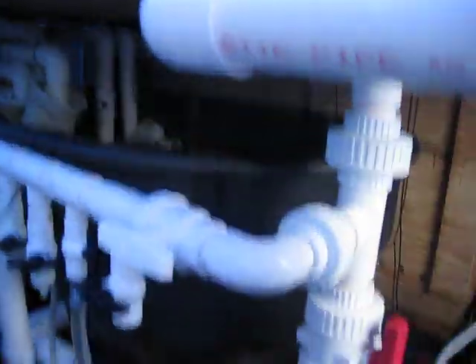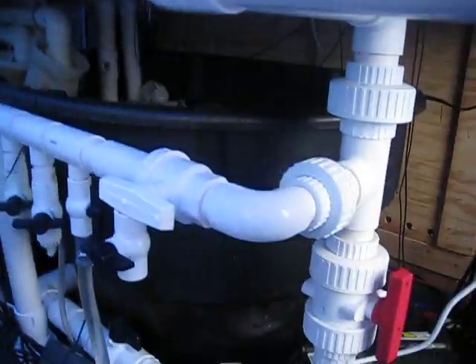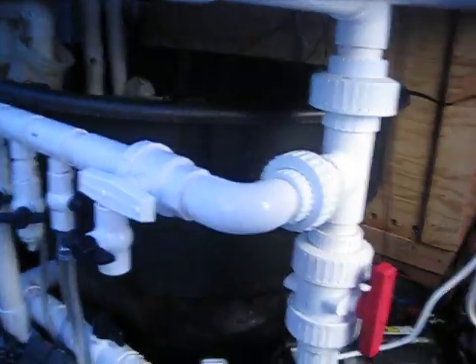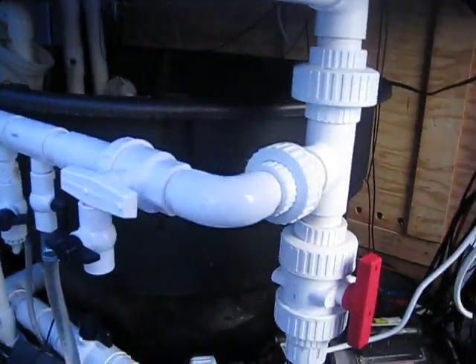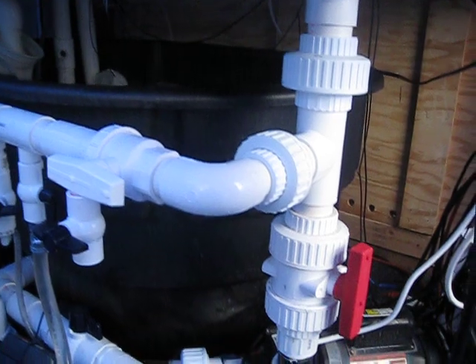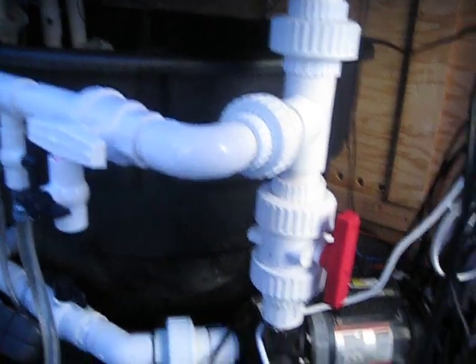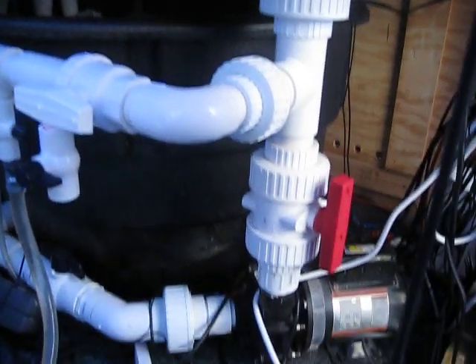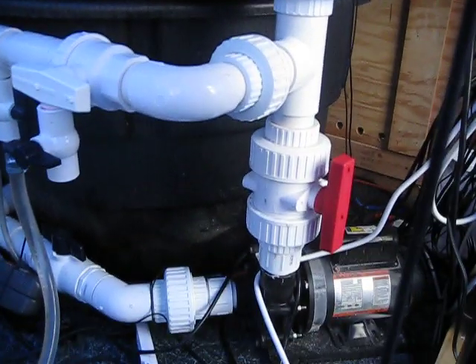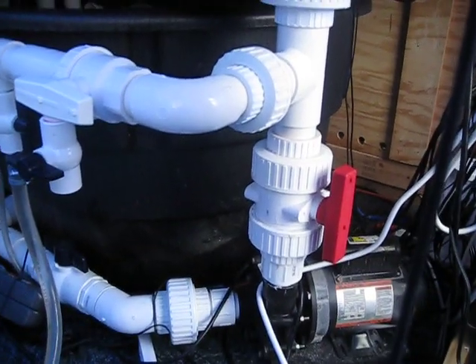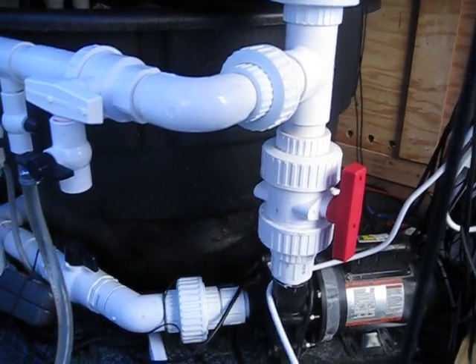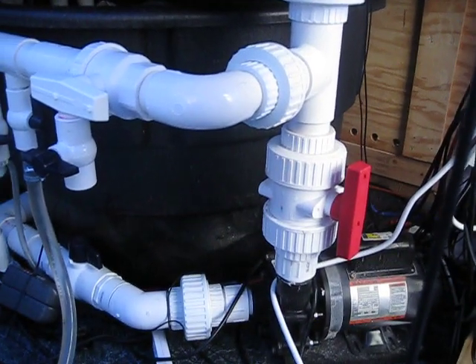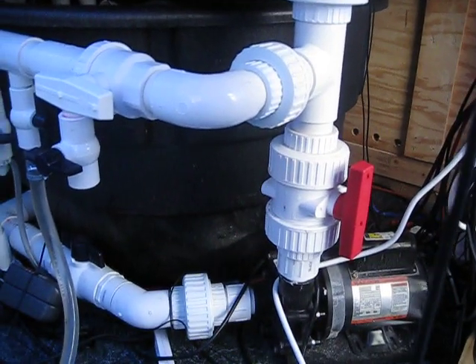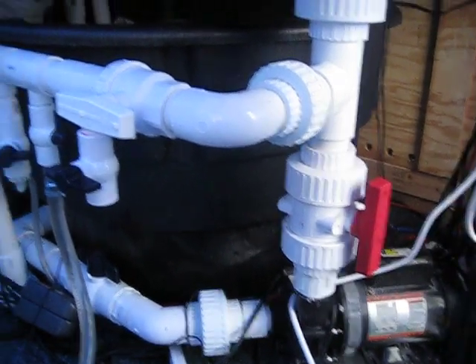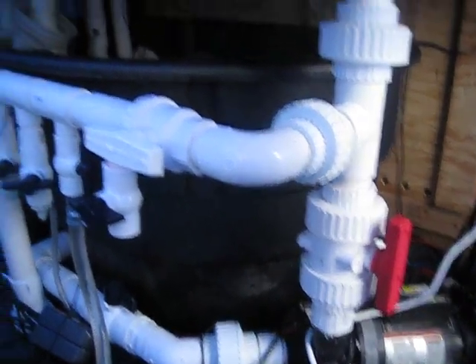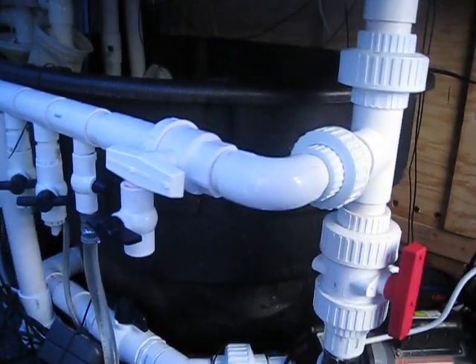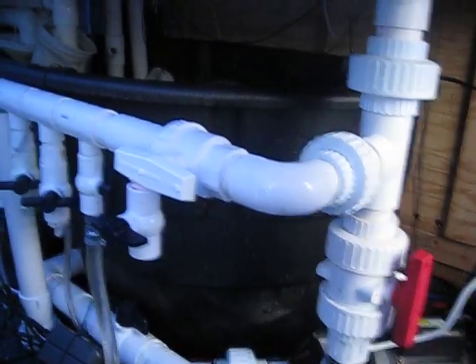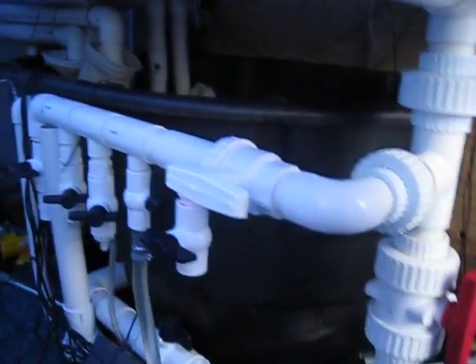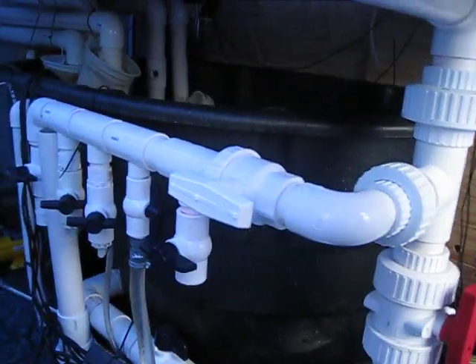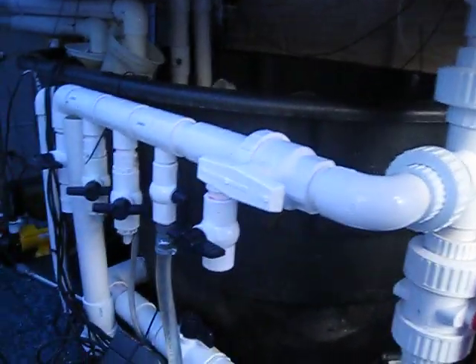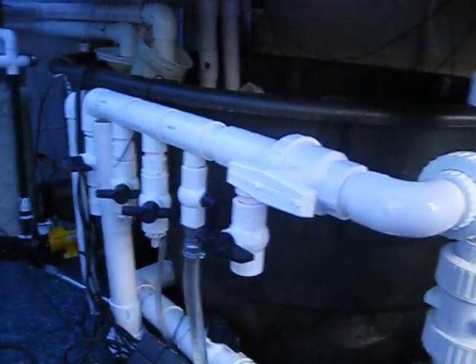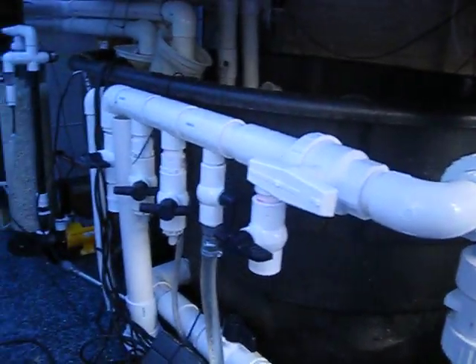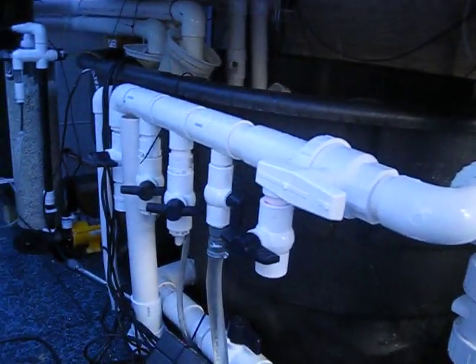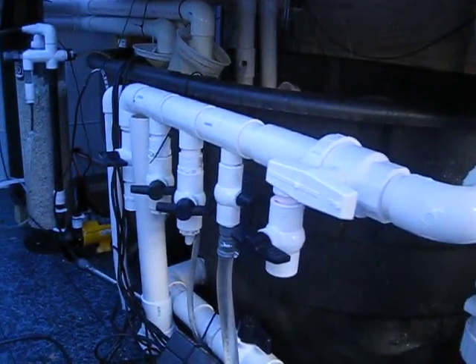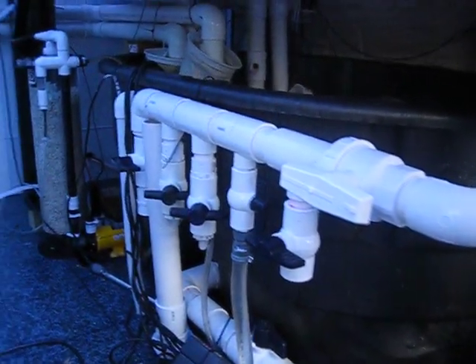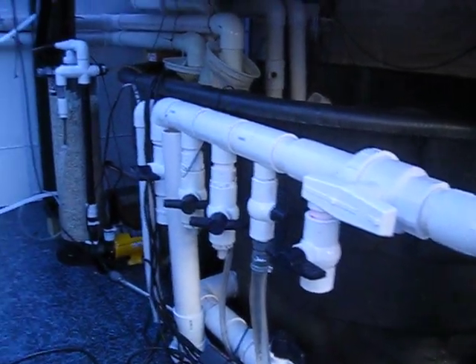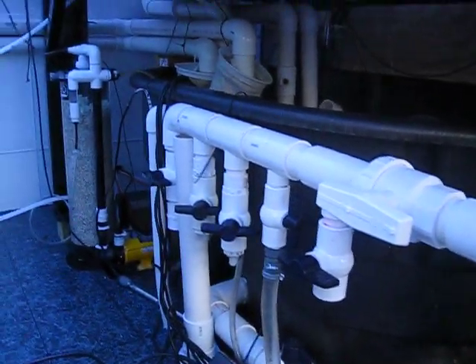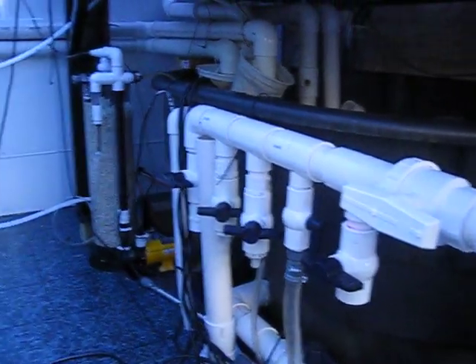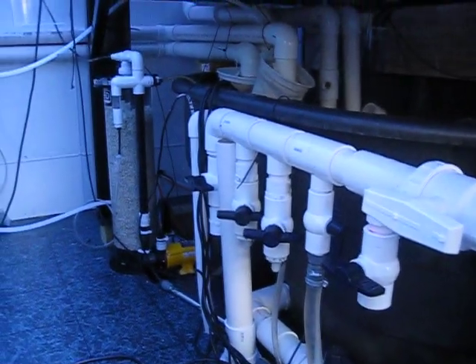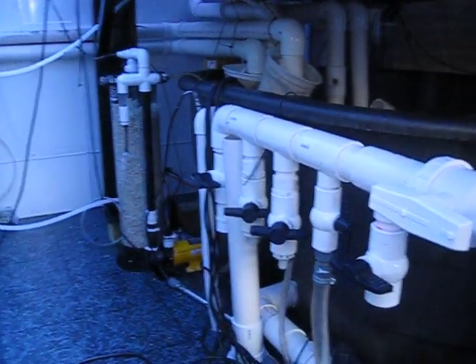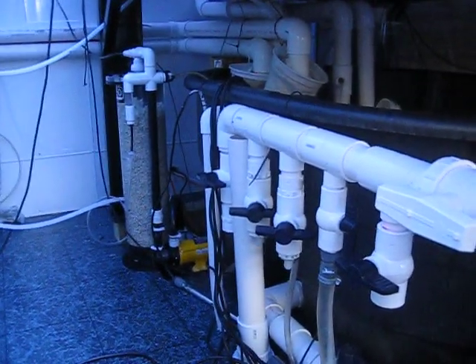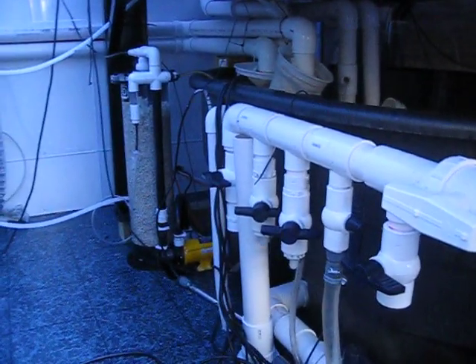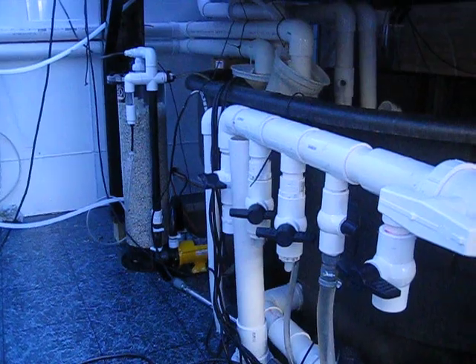Once again down here, some Hammerhead pumps that I've been running. And there's my calcium reactor.